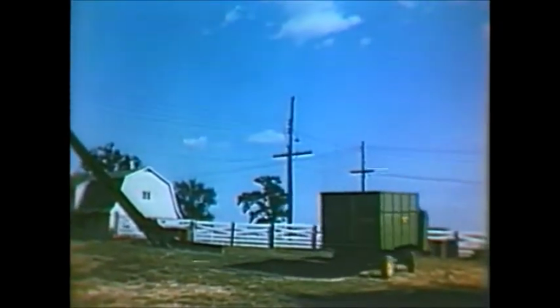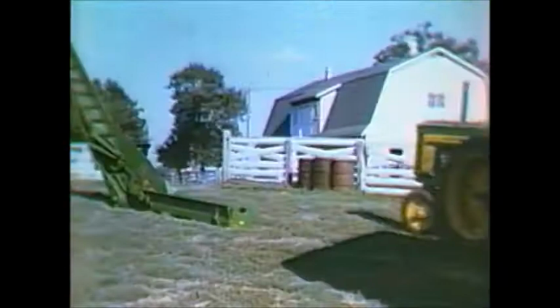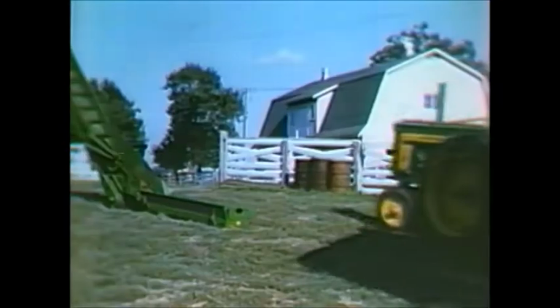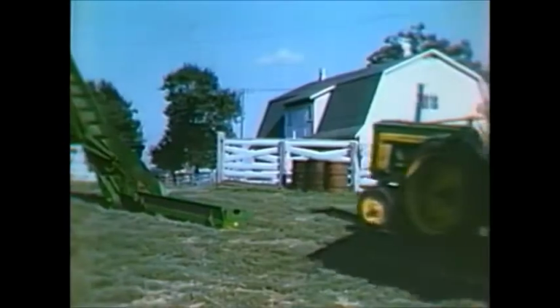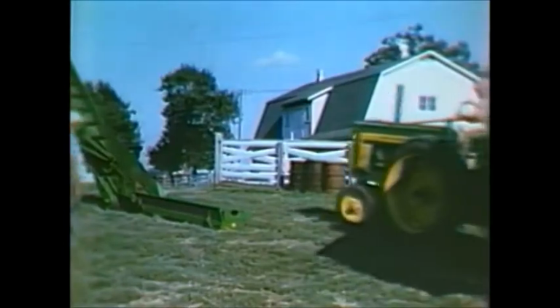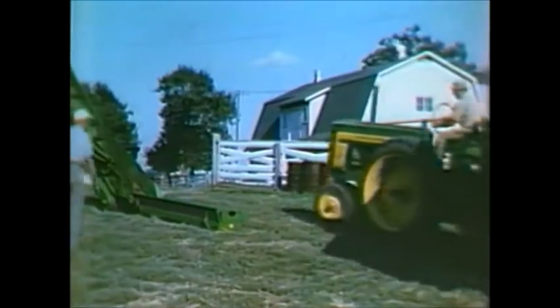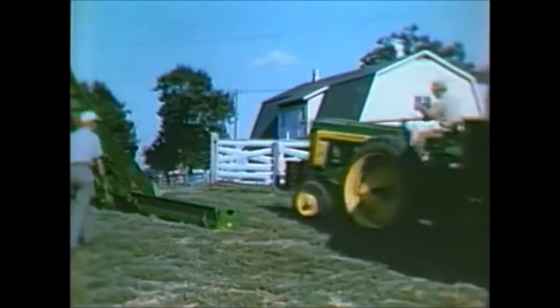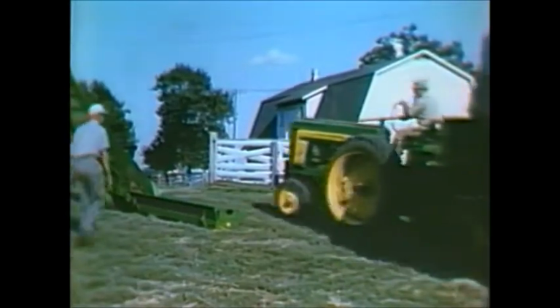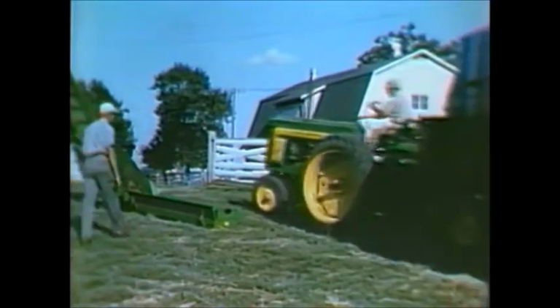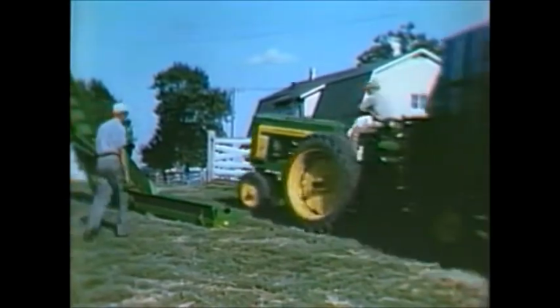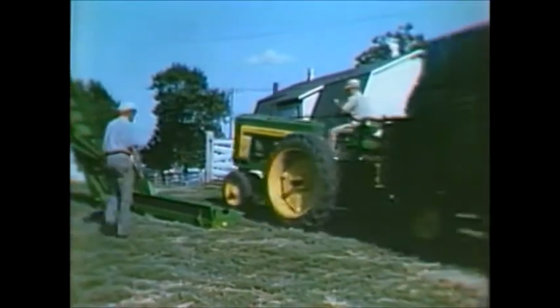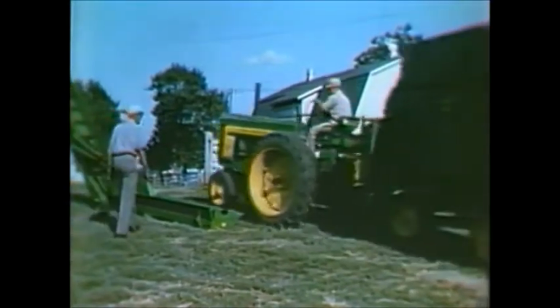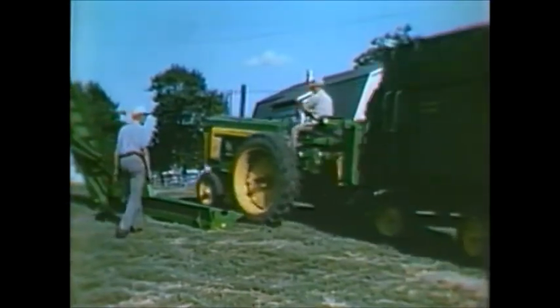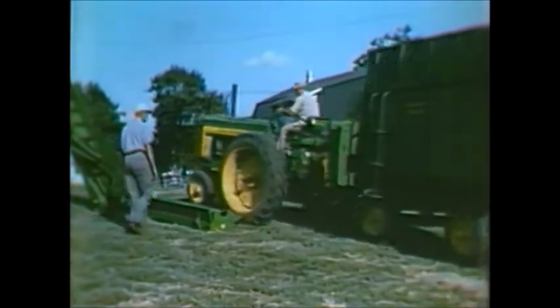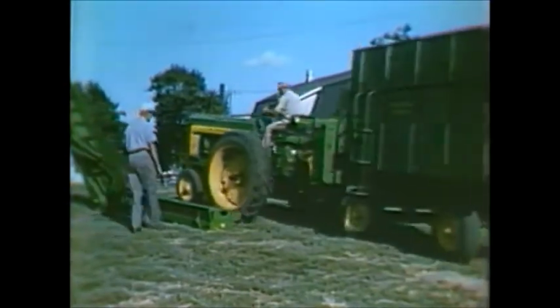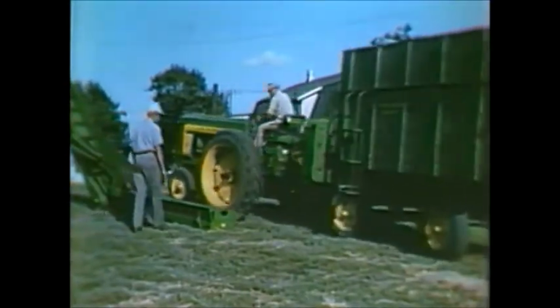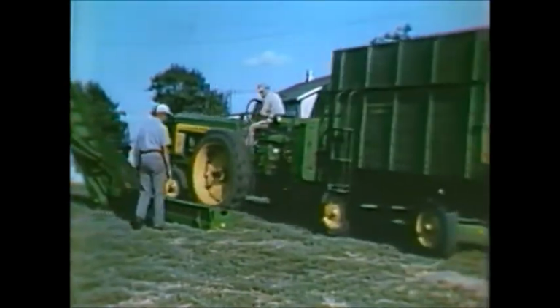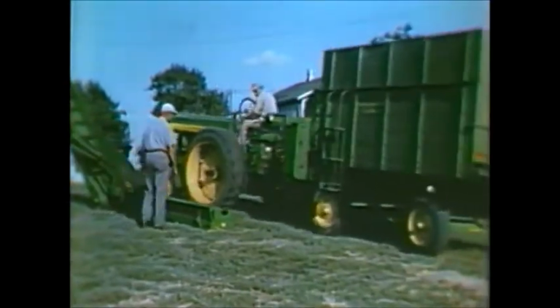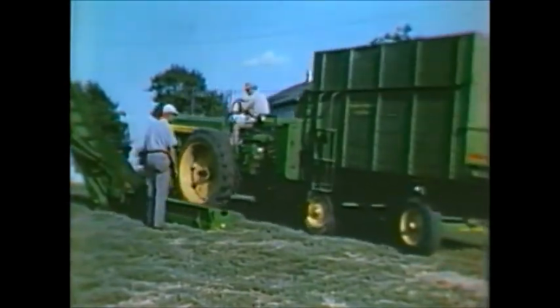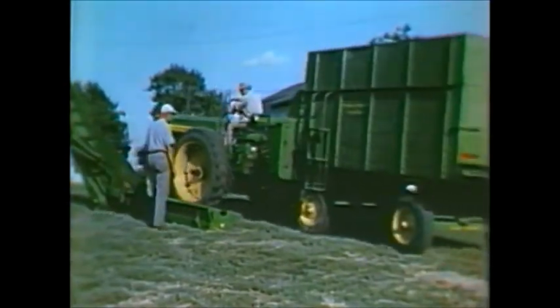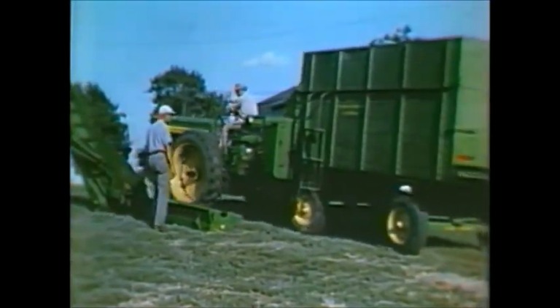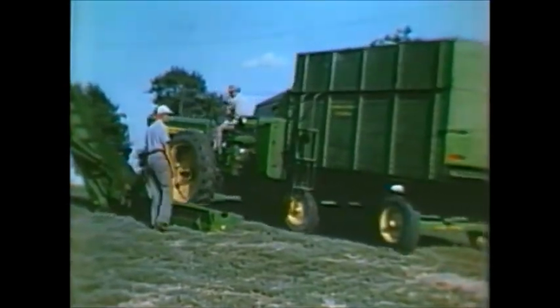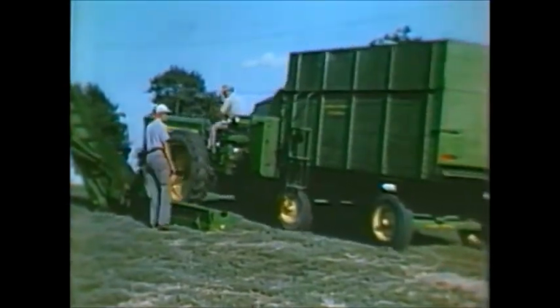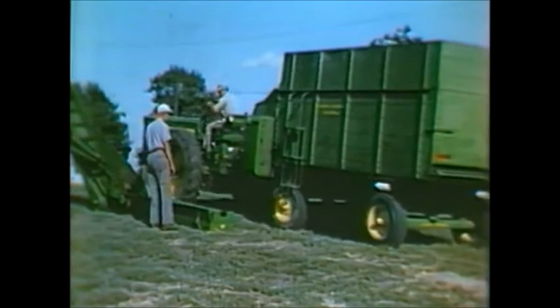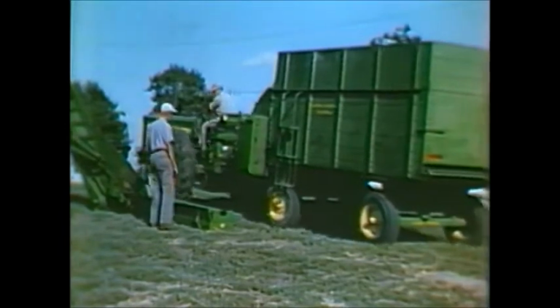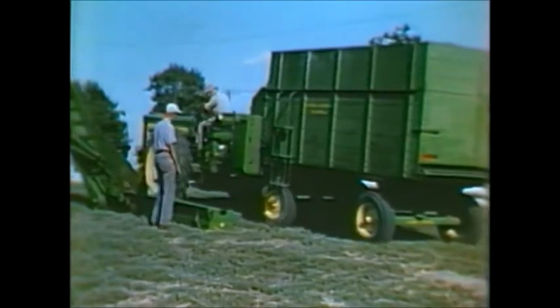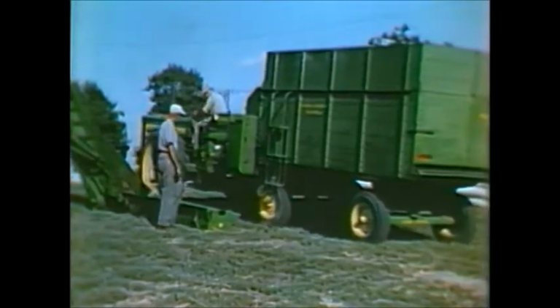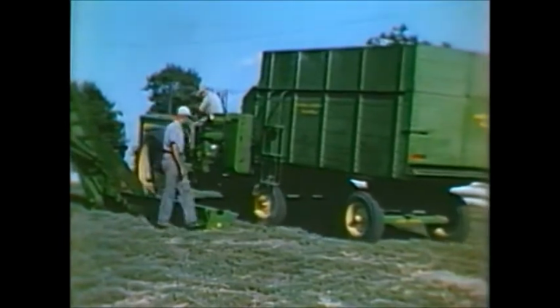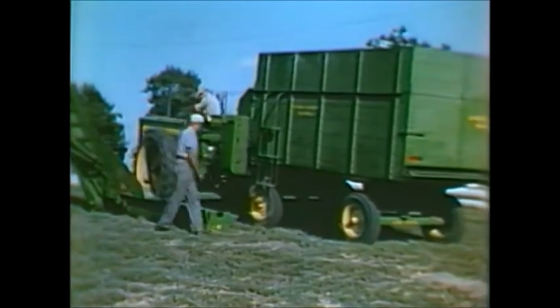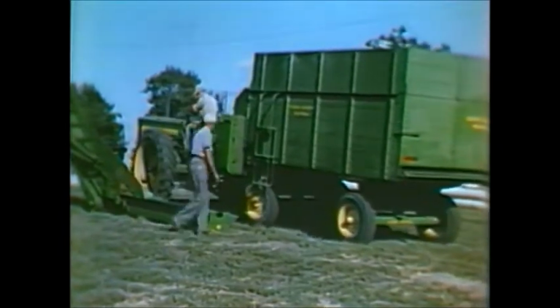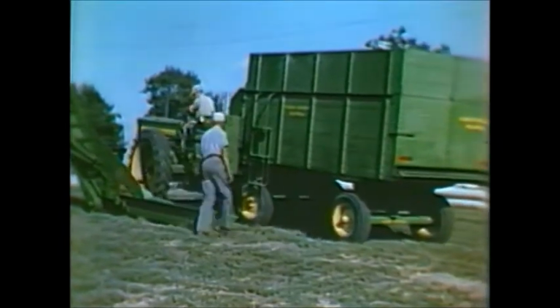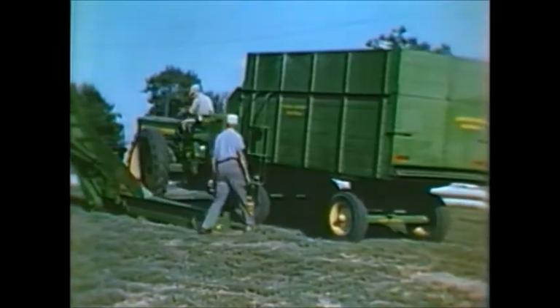It unloads from a side conveyor into elevators, bunks, hoppers, and forage blowers, and gets around easily on every job.